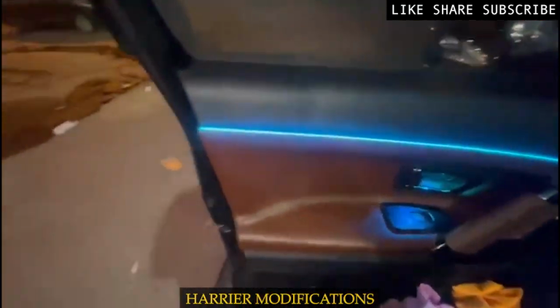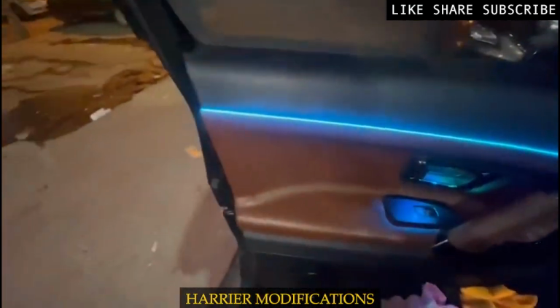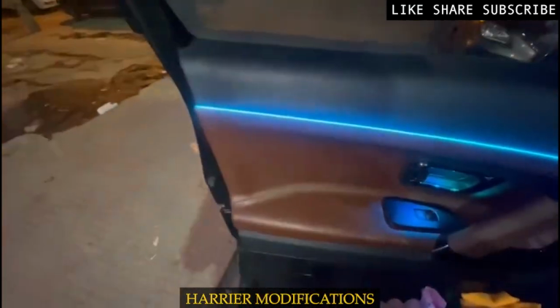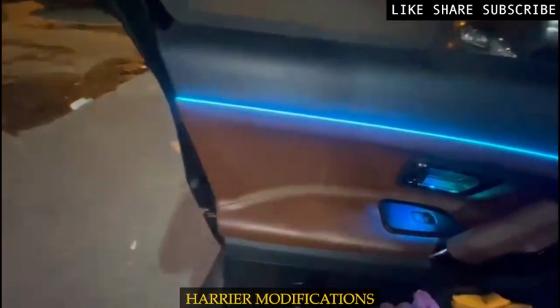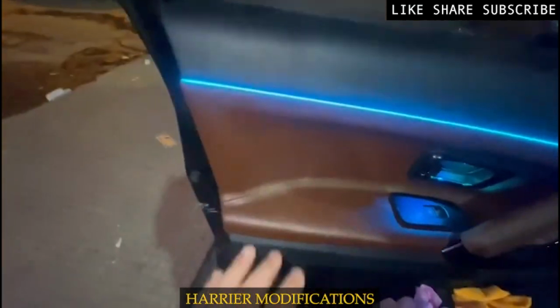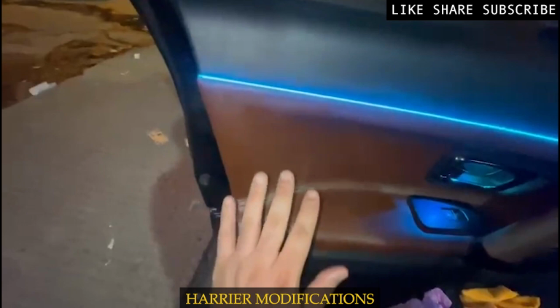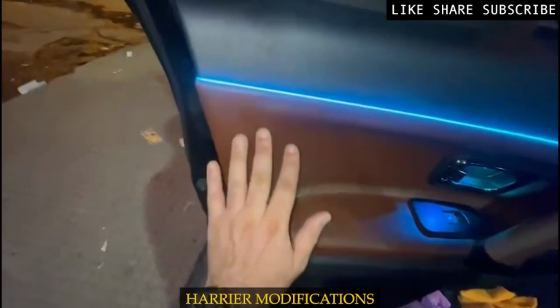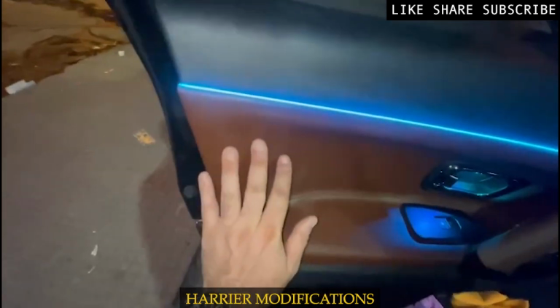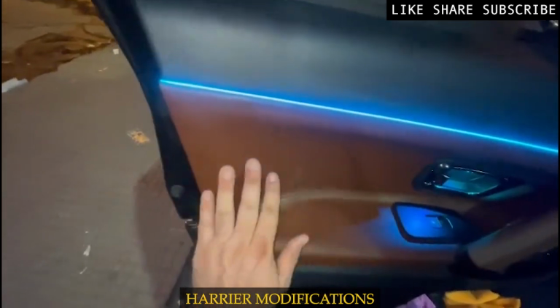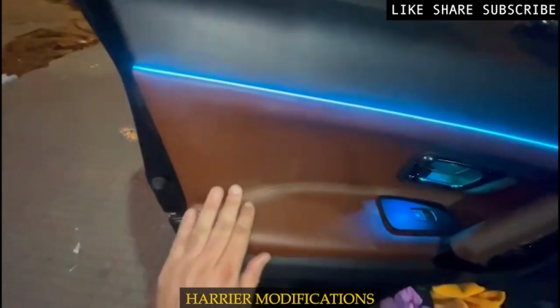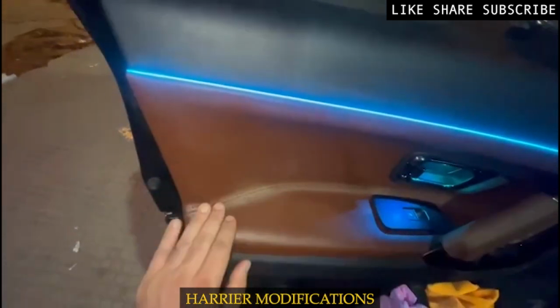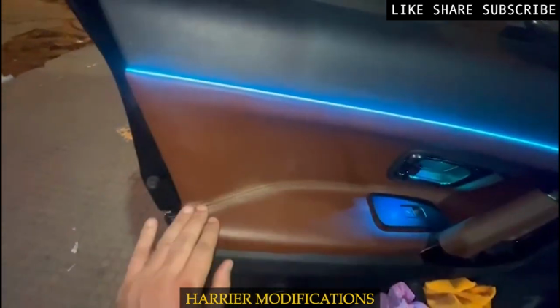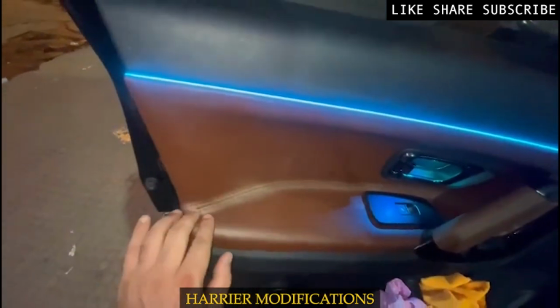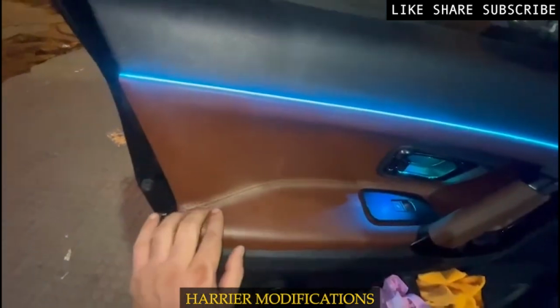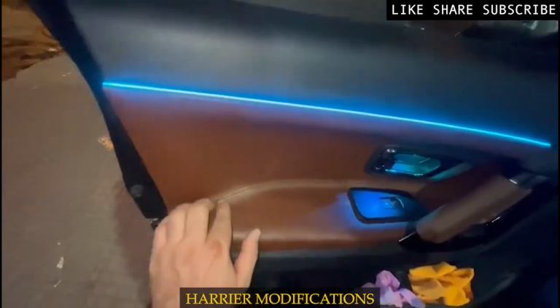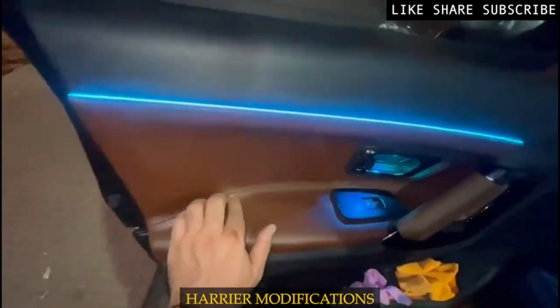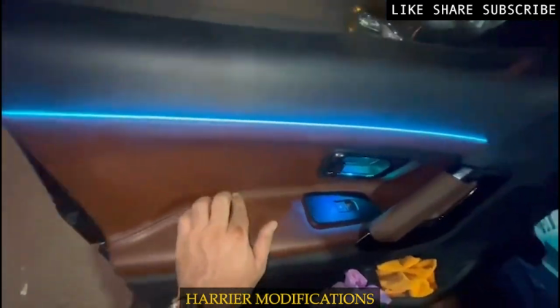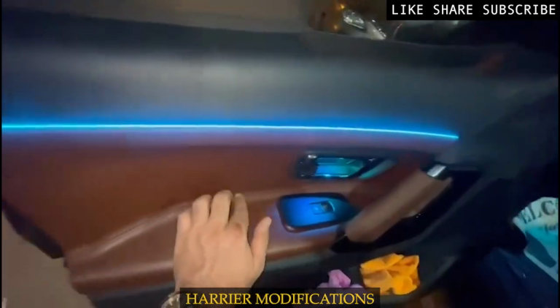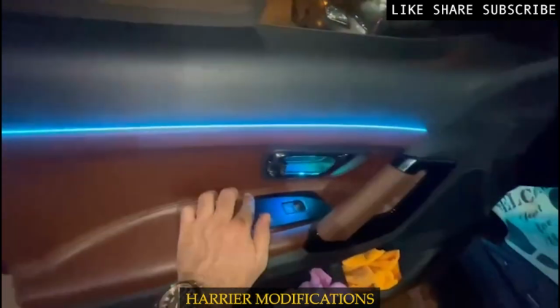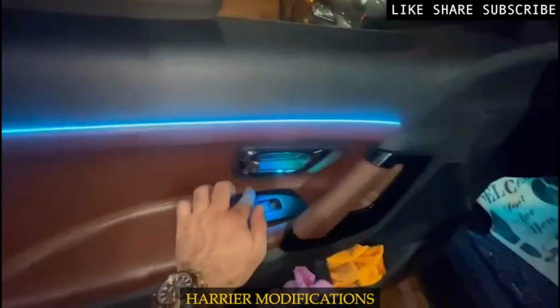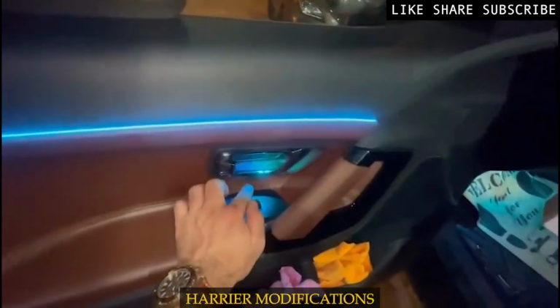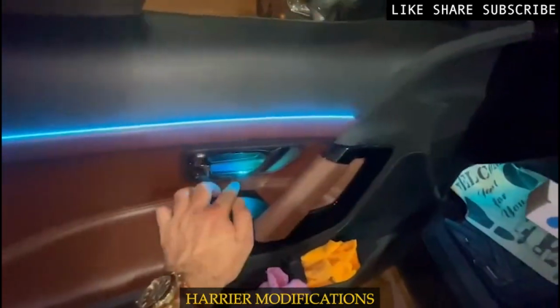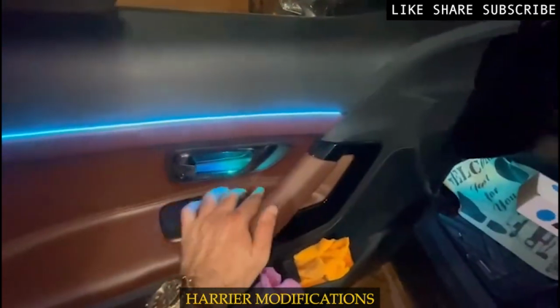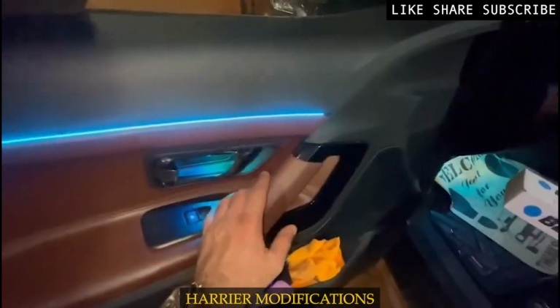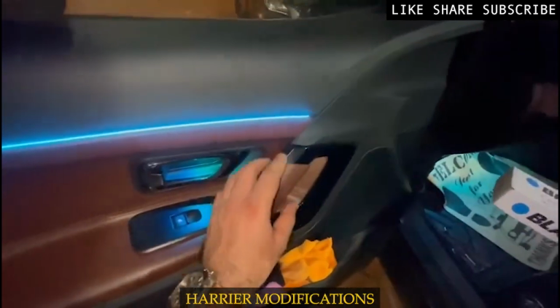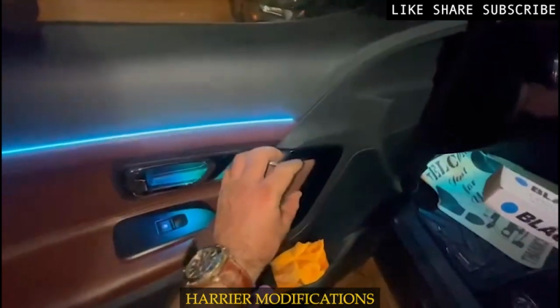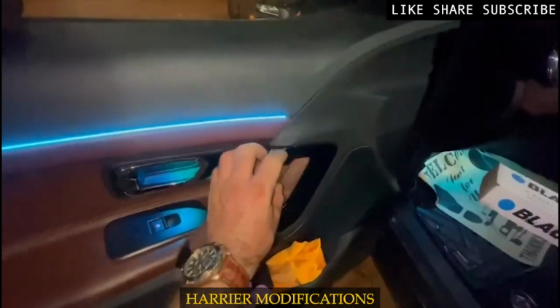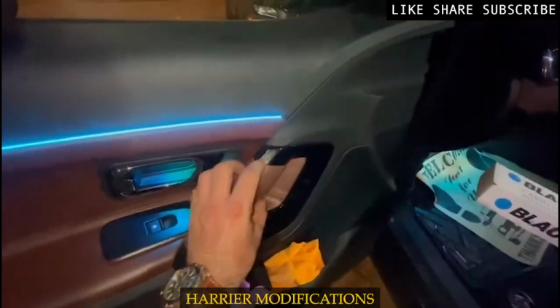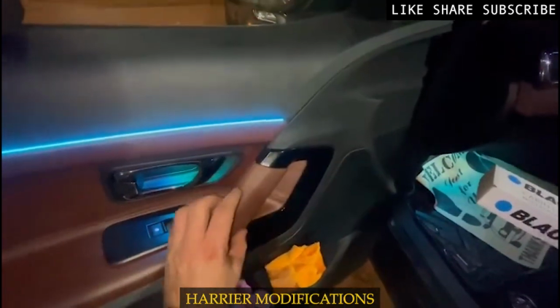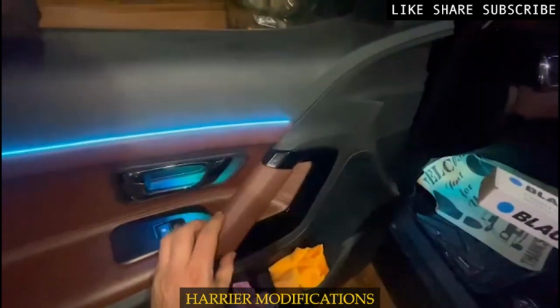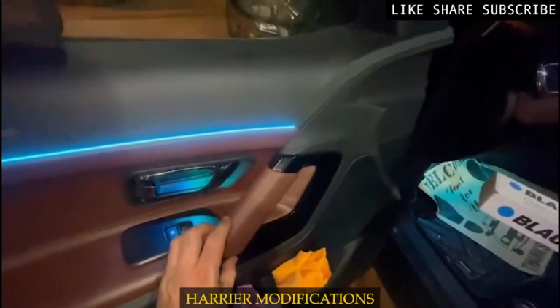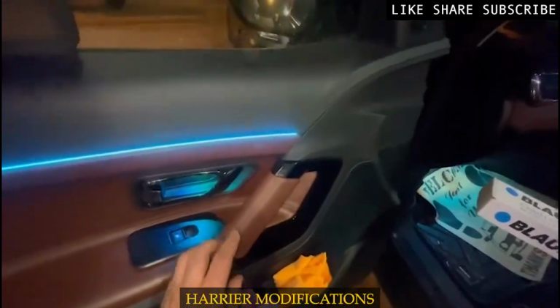We have made leather door paneling with stitching. The area has also been done with leather and stitching paneling.